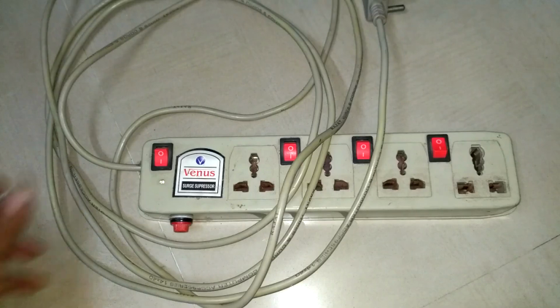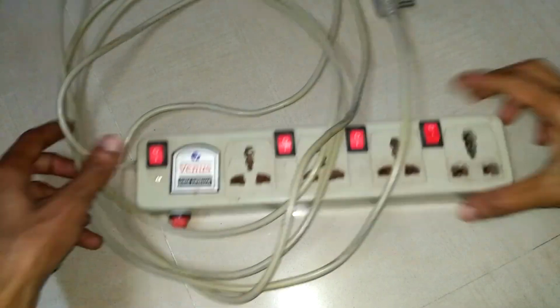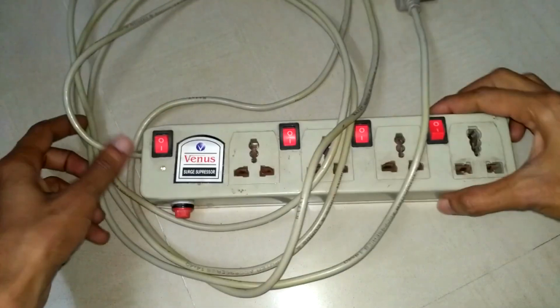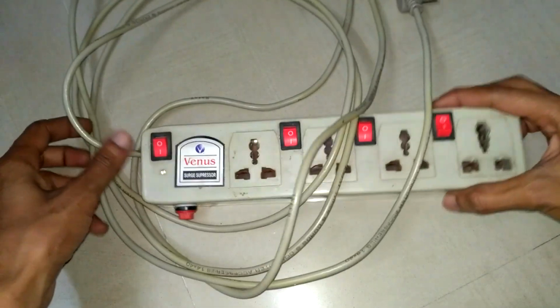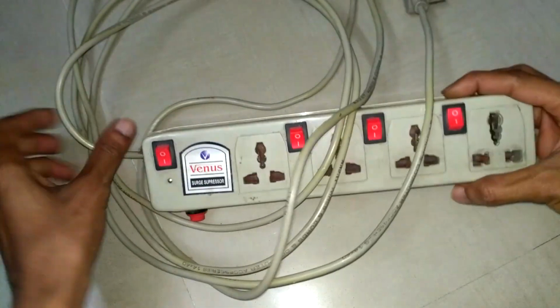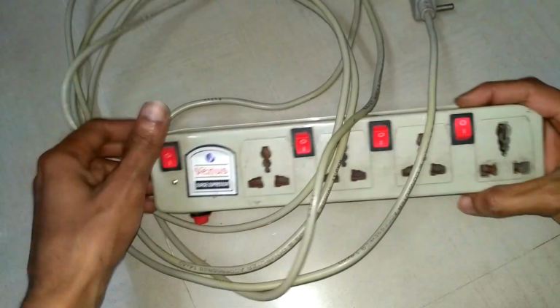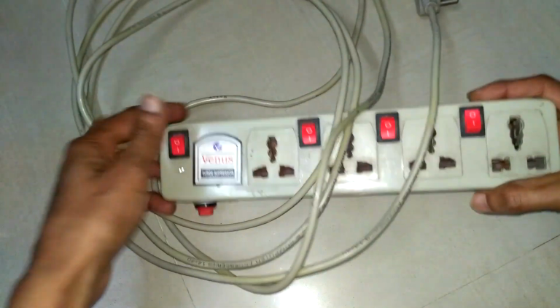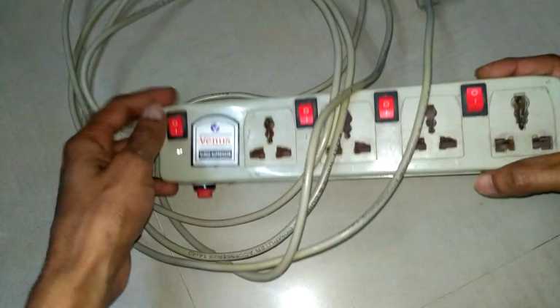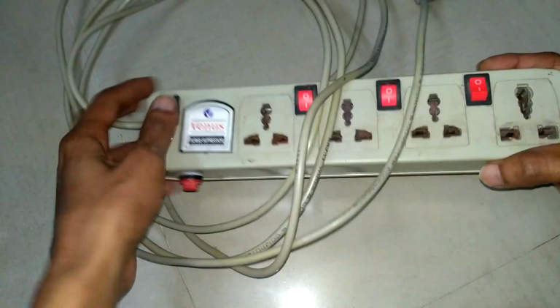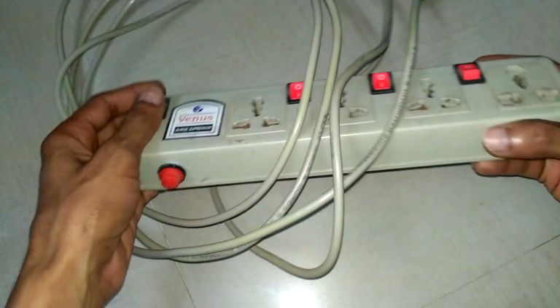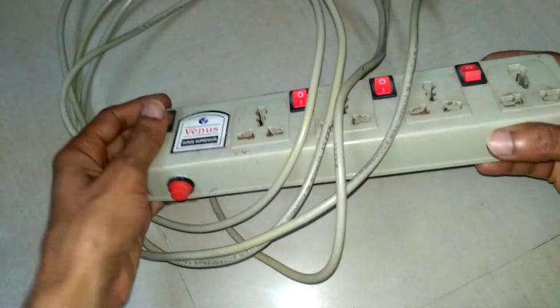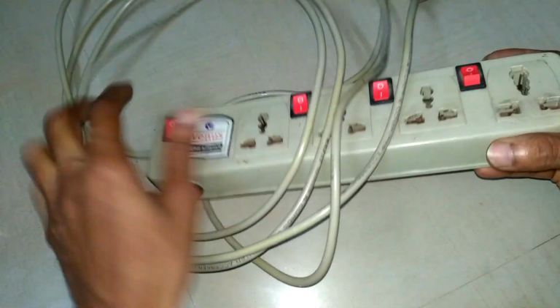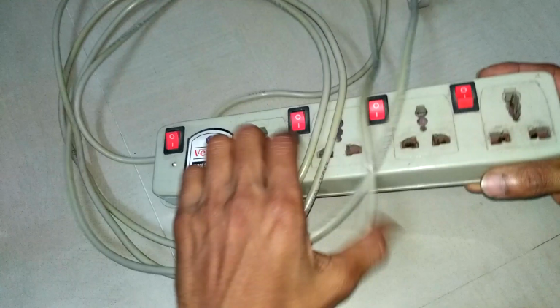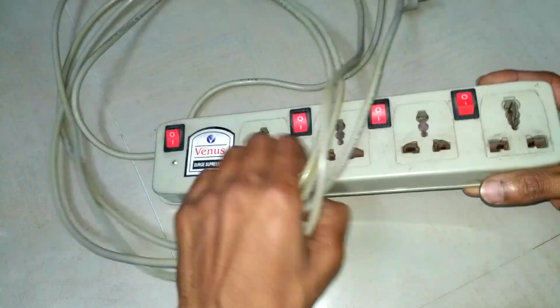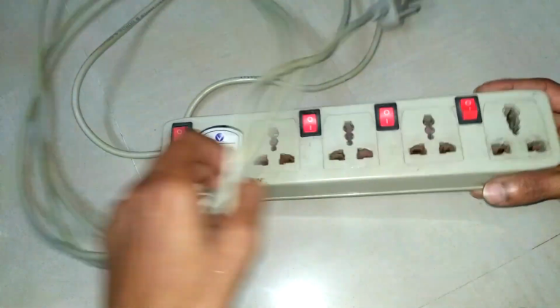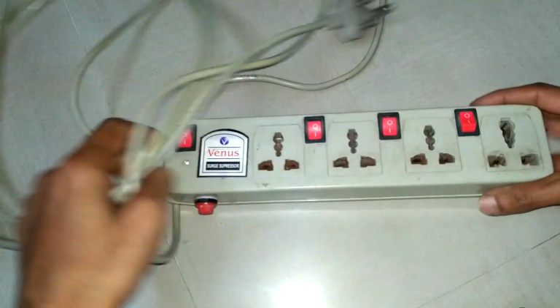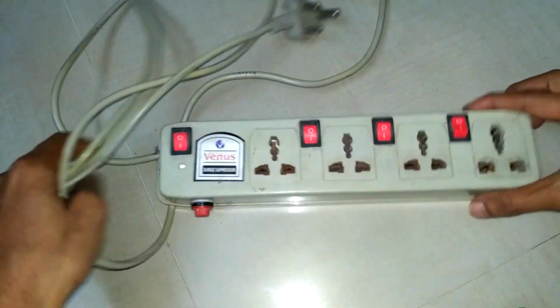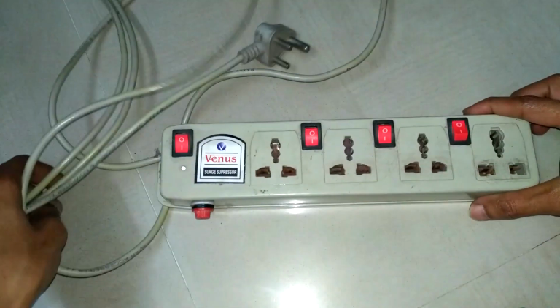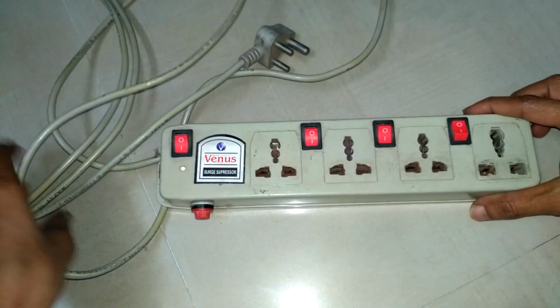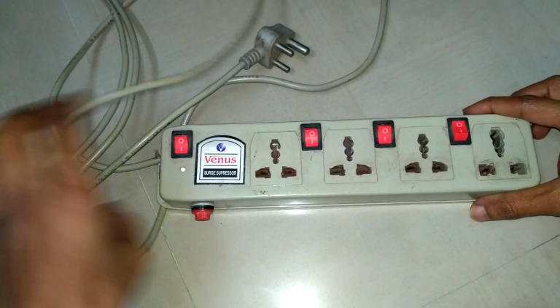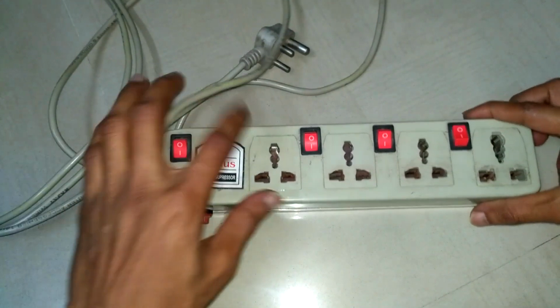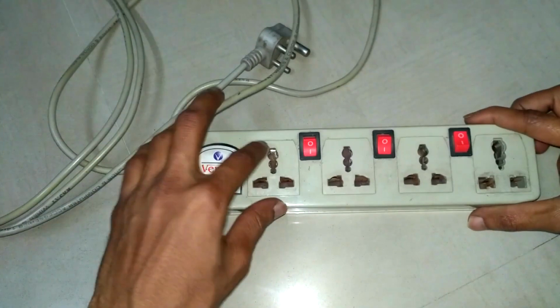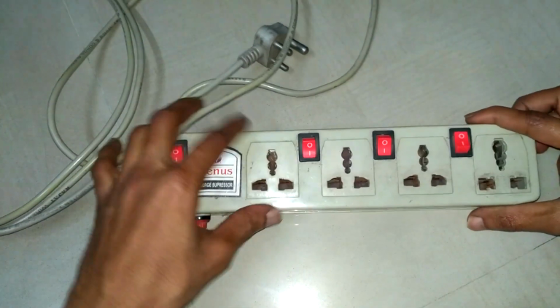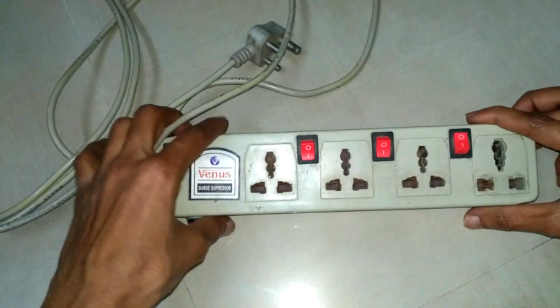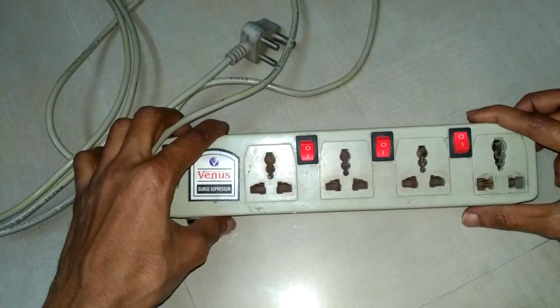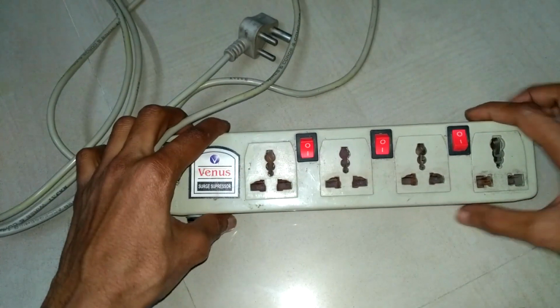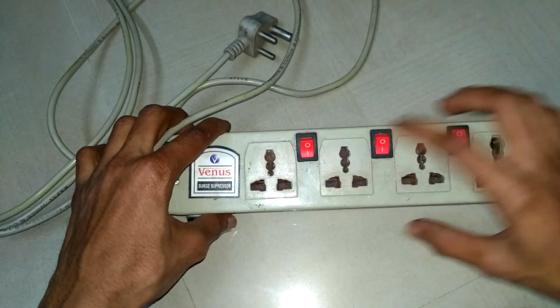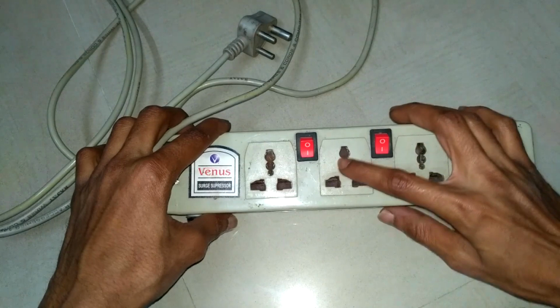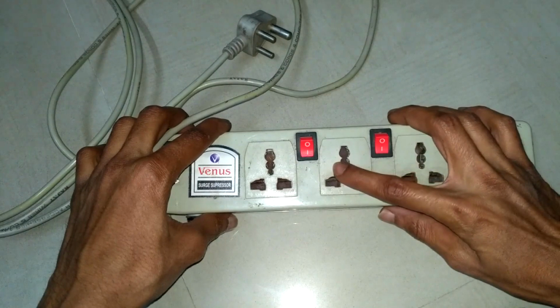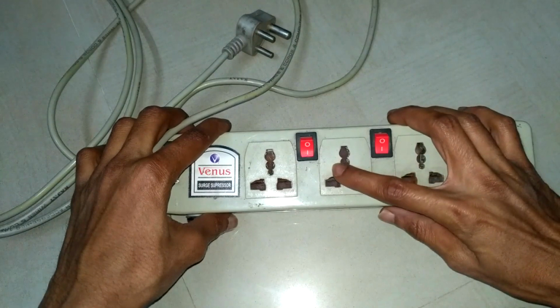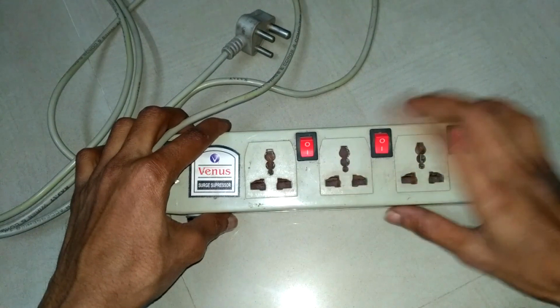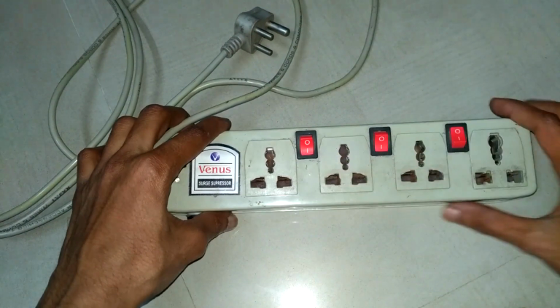Hey people, welcome back to the new video. Today I will diagnose this surge protector and repair it.